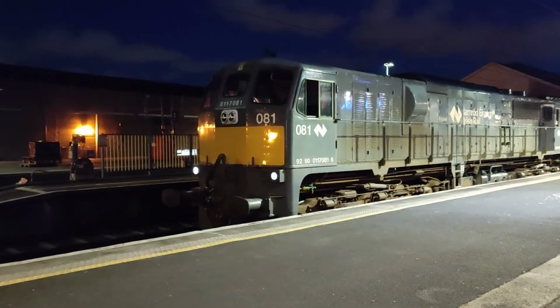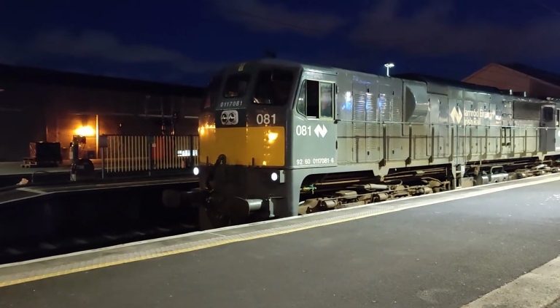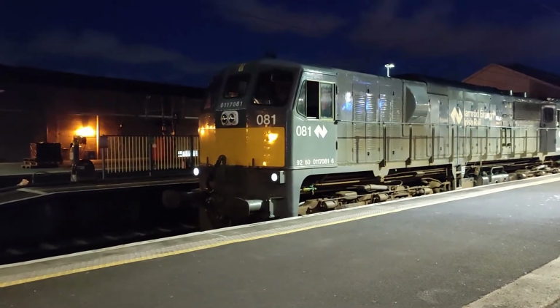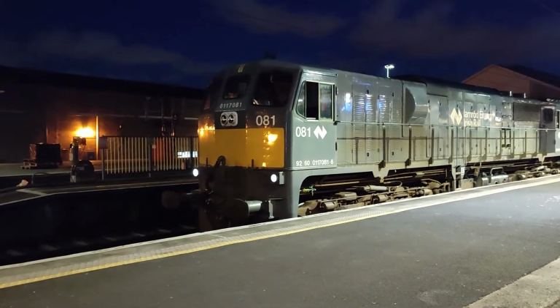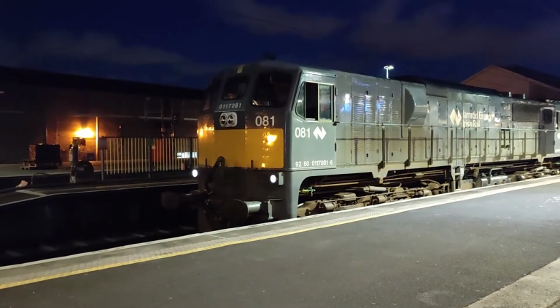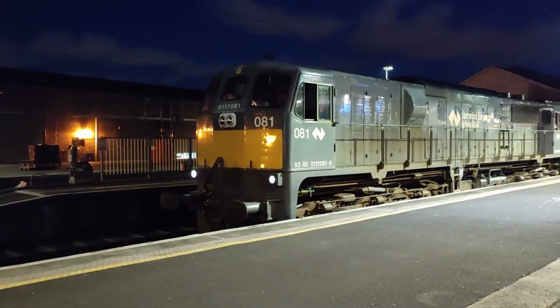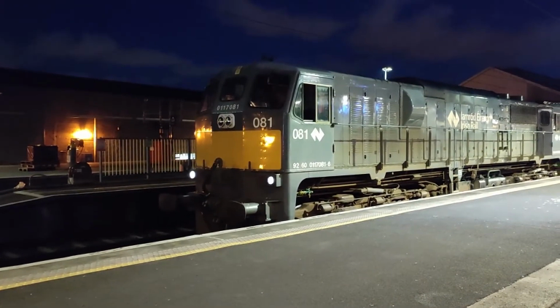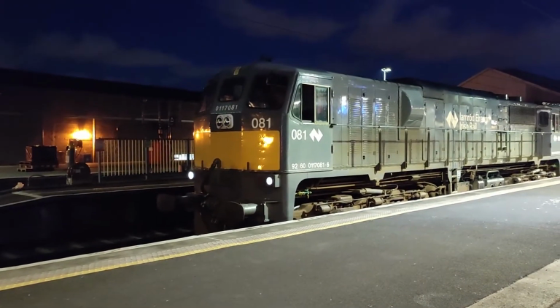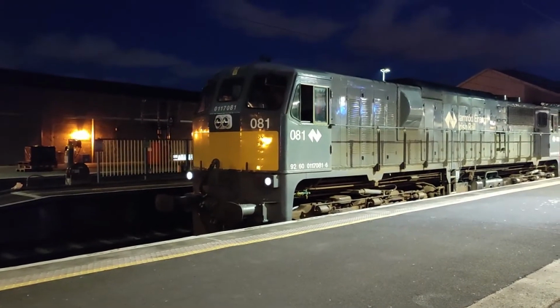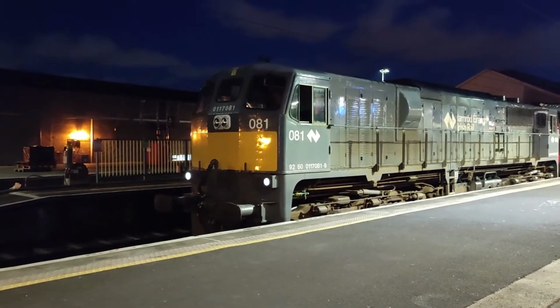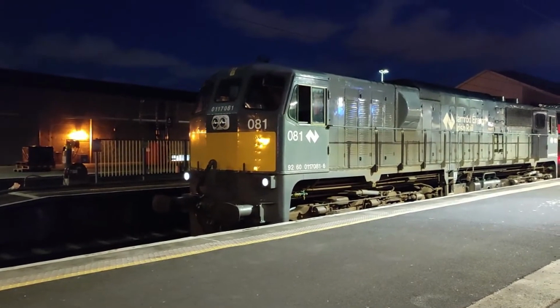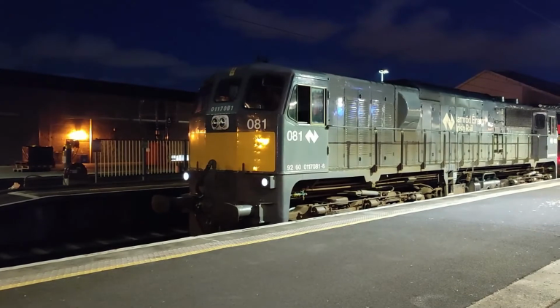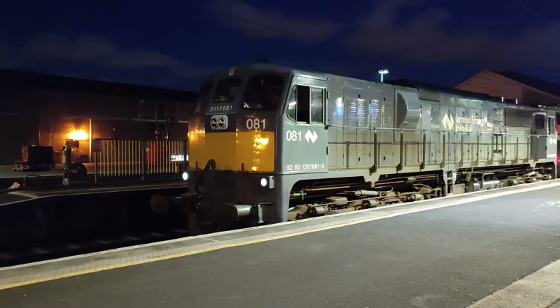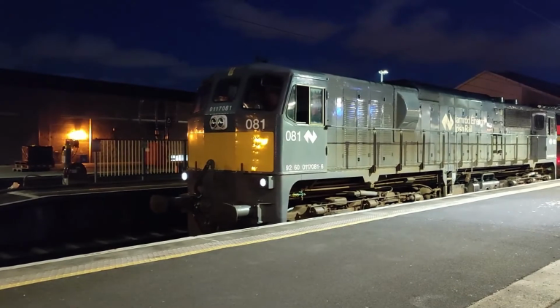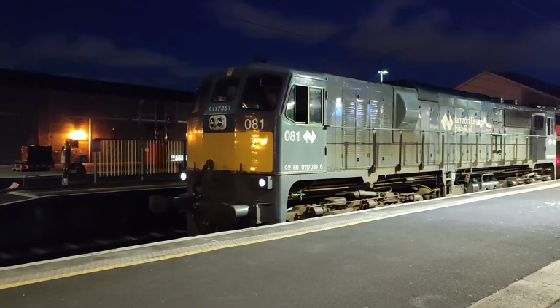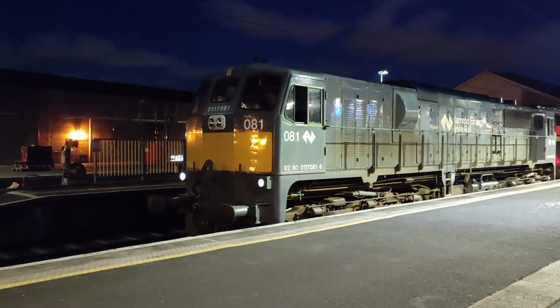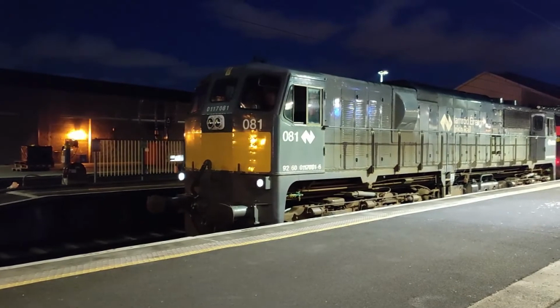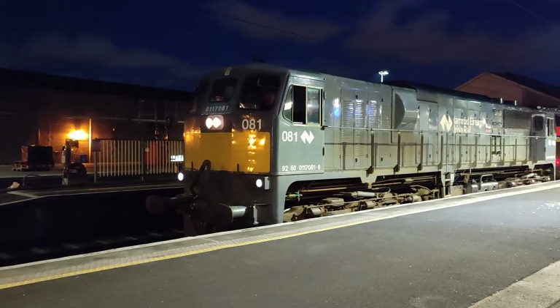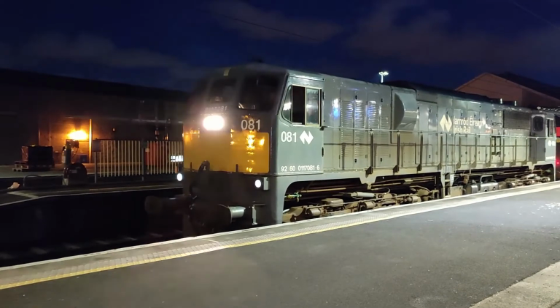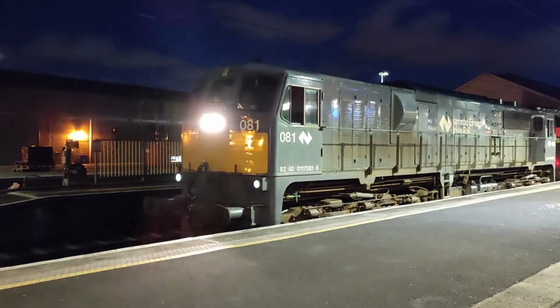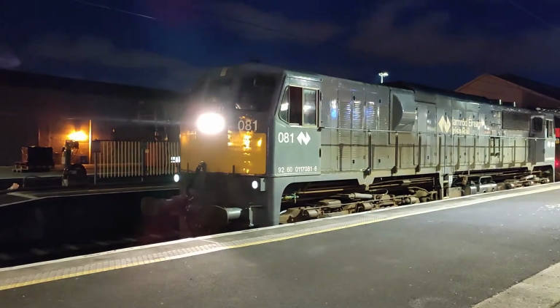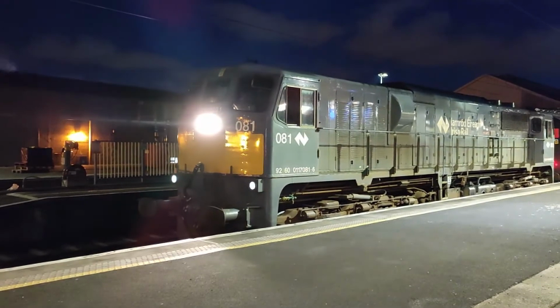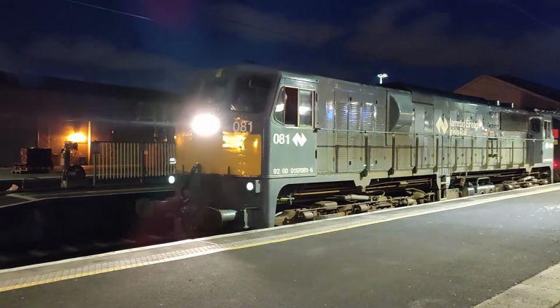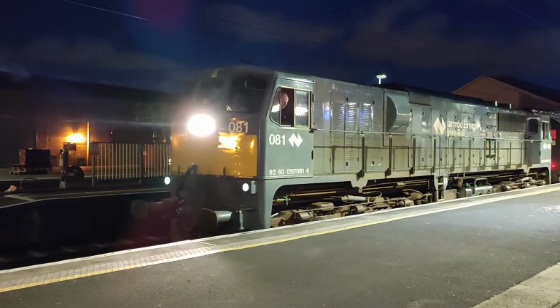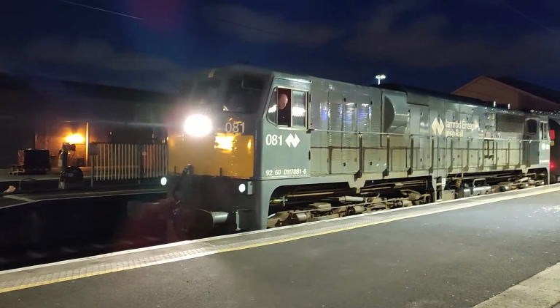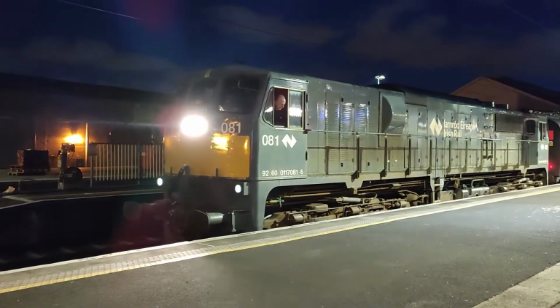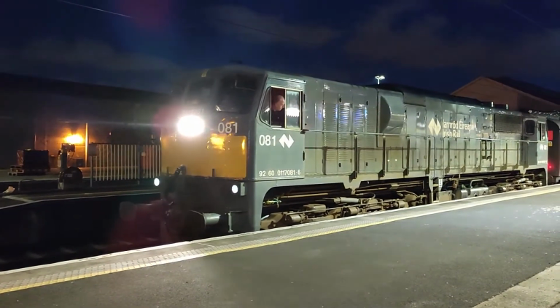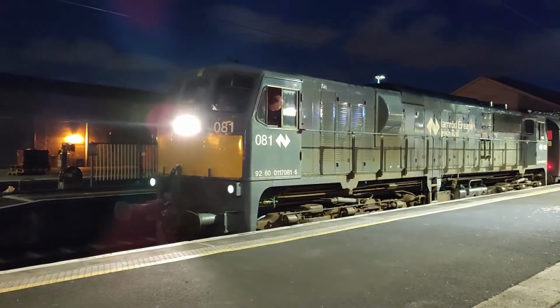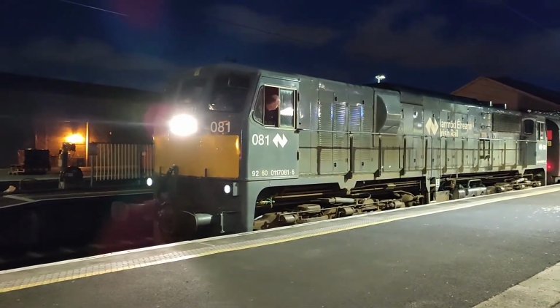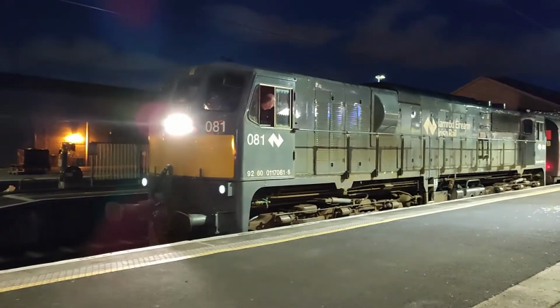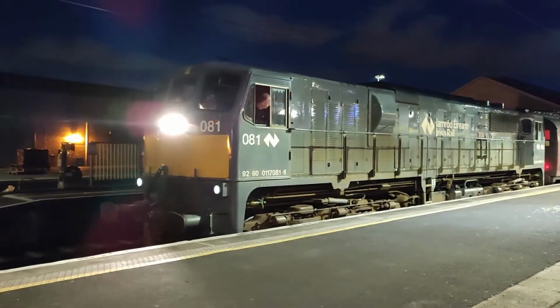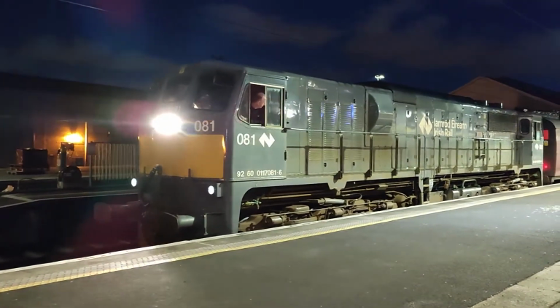Our journey comes to an end as the 081 pulls all of the coaching stock out of the station.